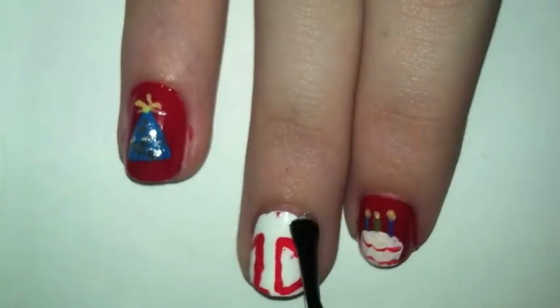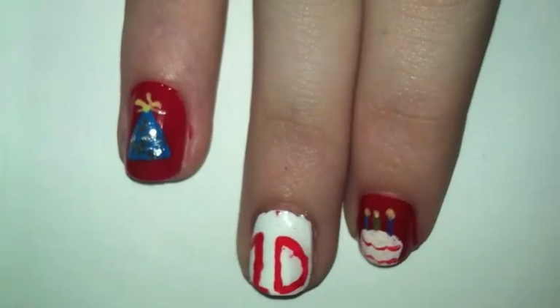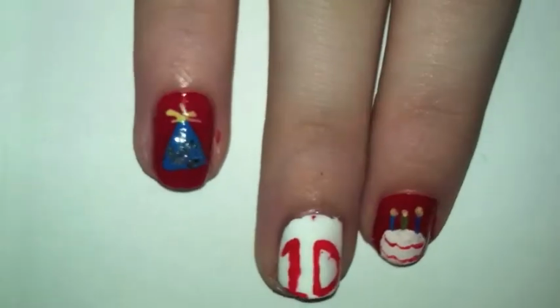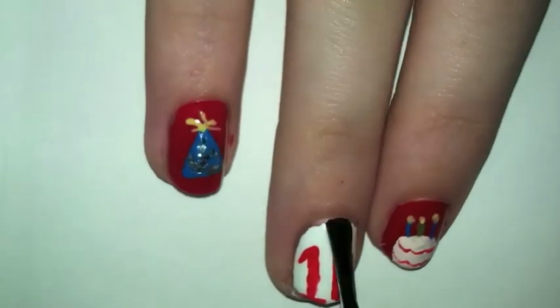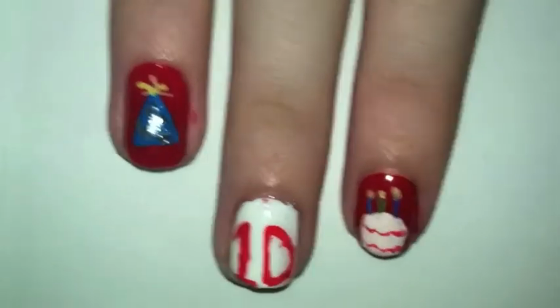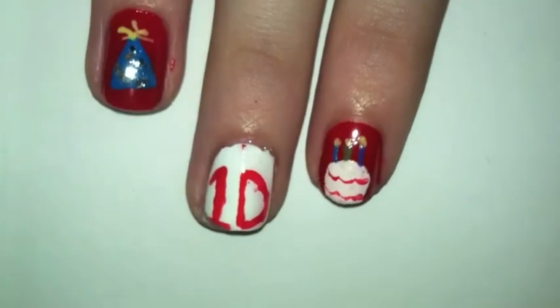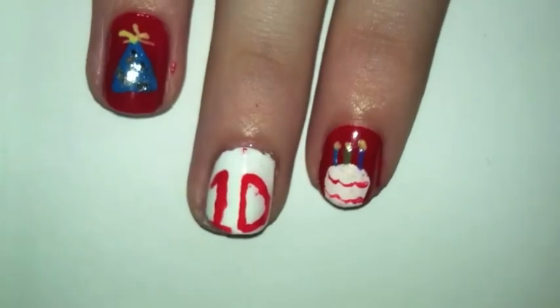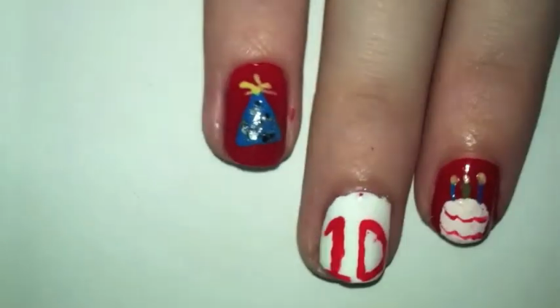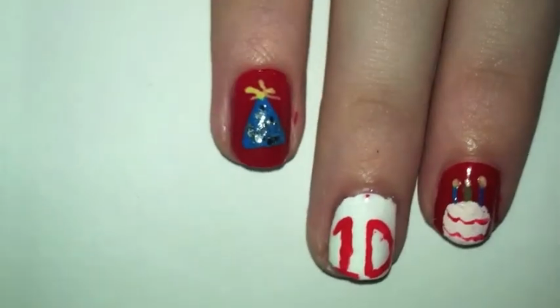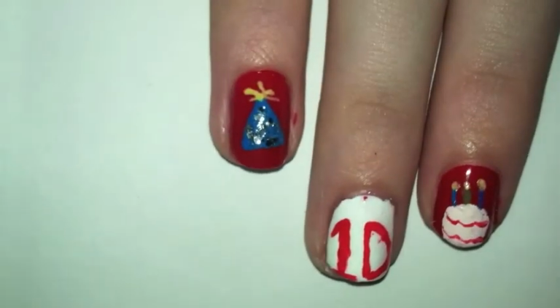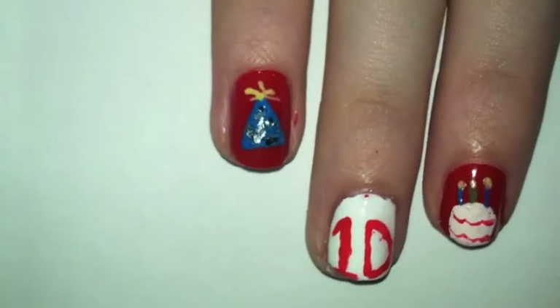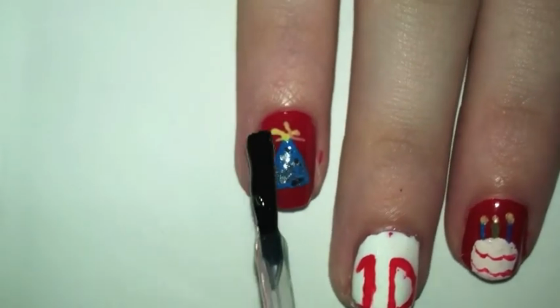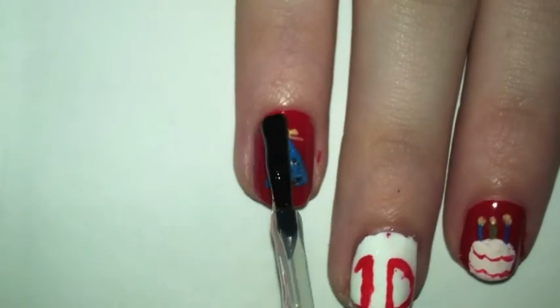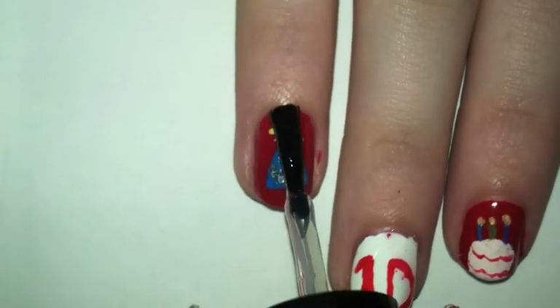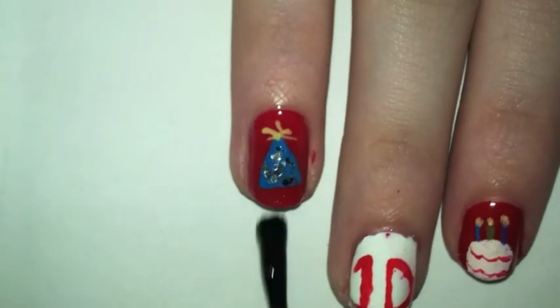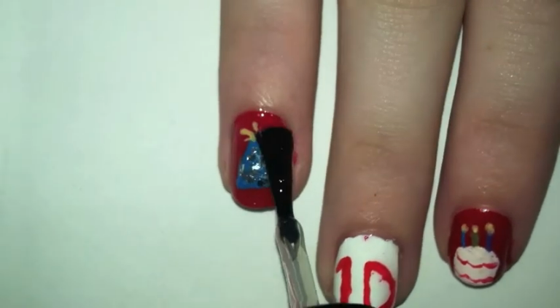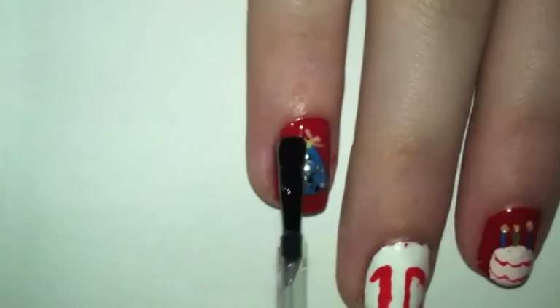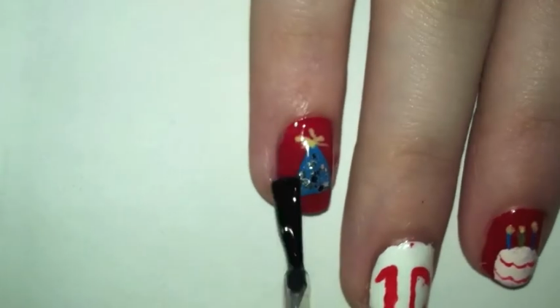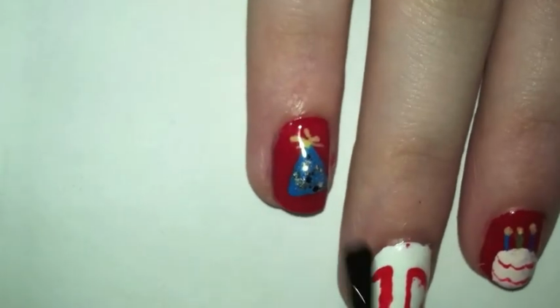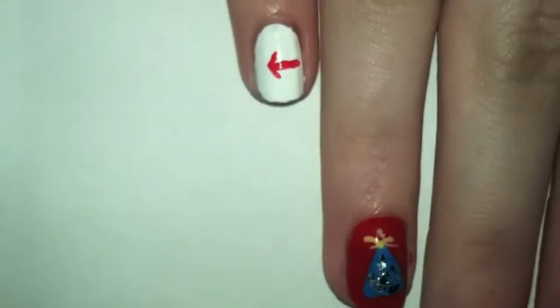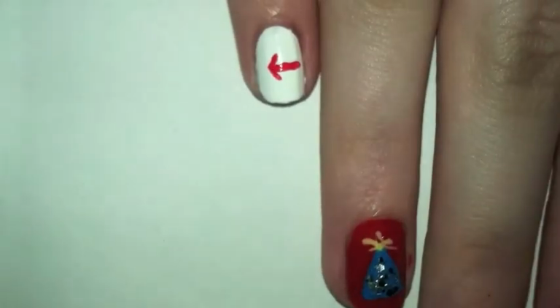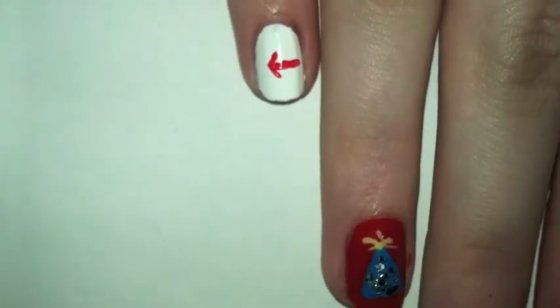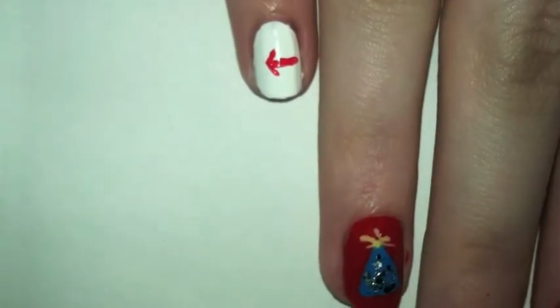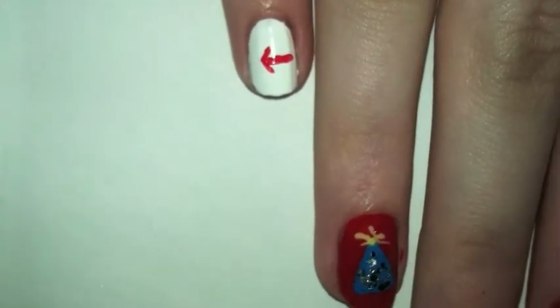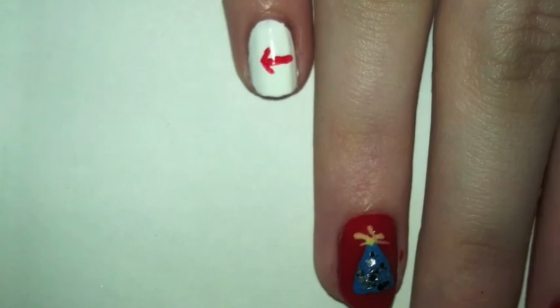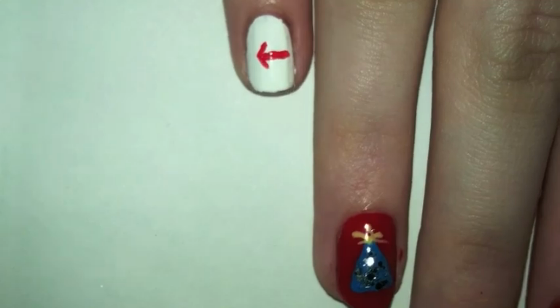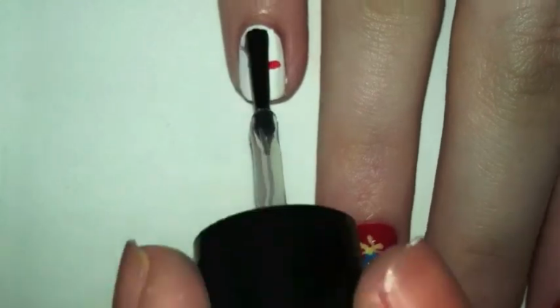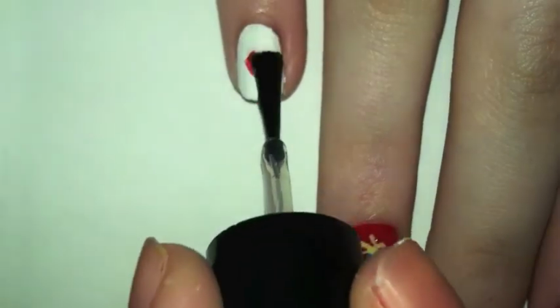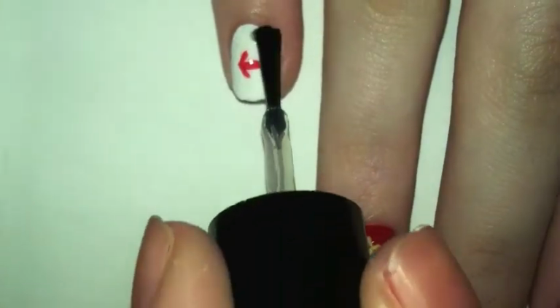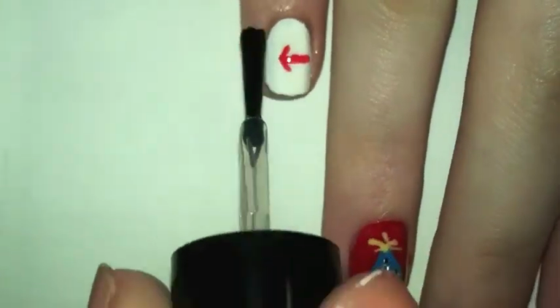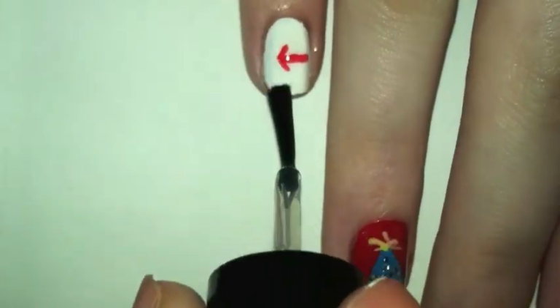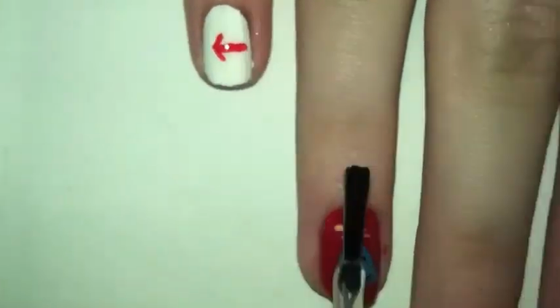Add a top coat and you're finished! I hope you guys enjoyed this — thanks for watching, happy birthday, bye guys!